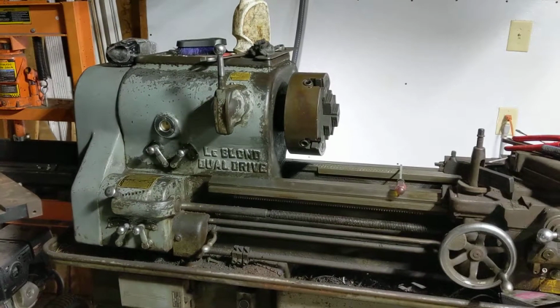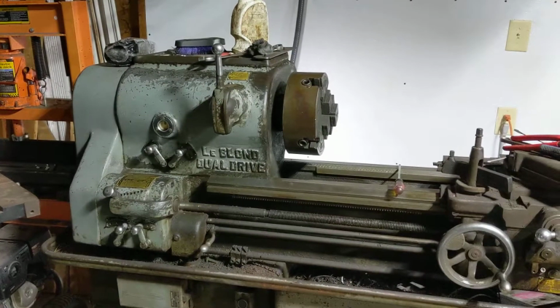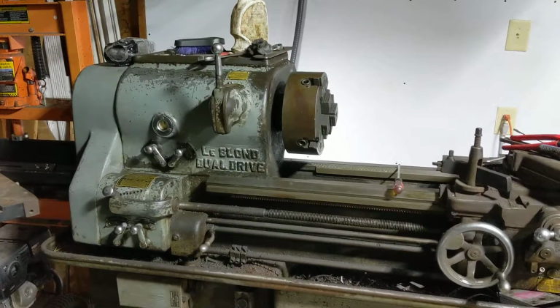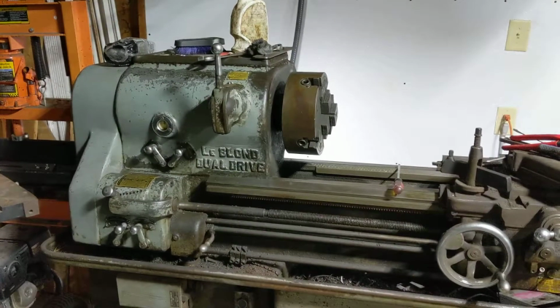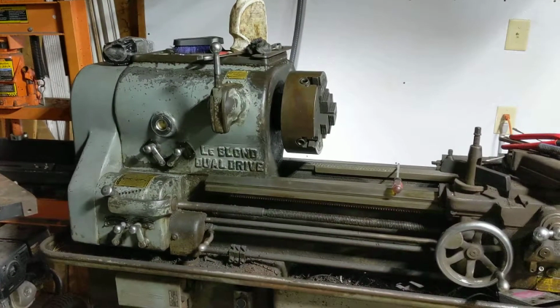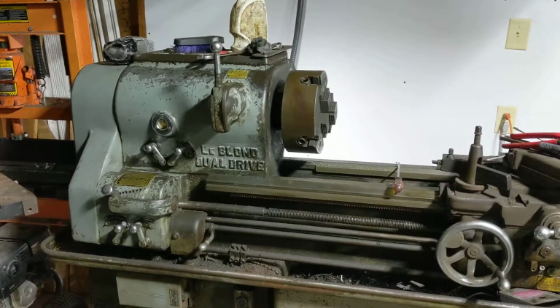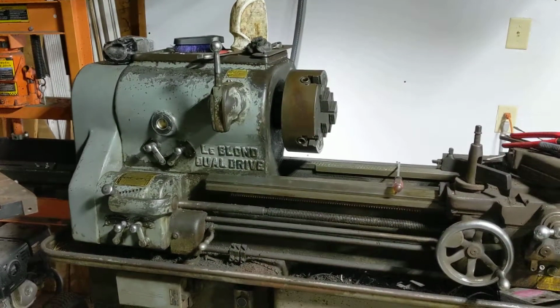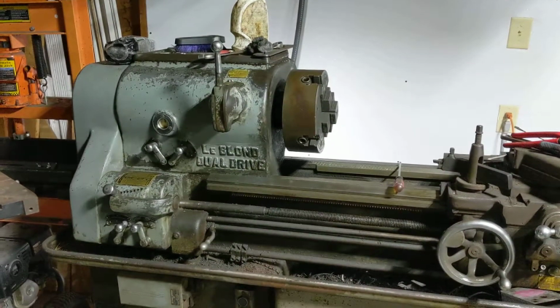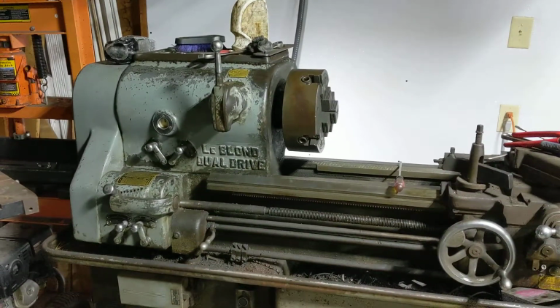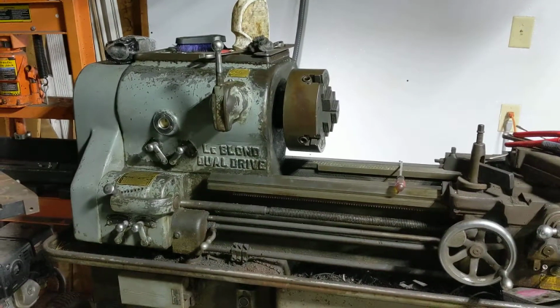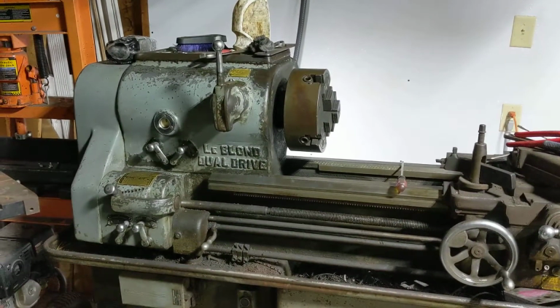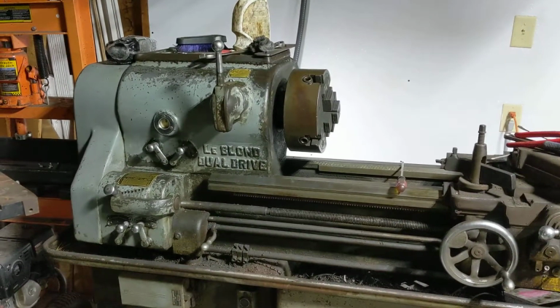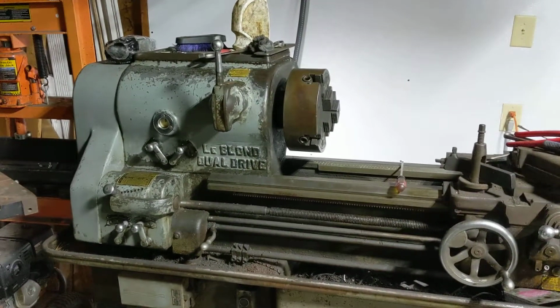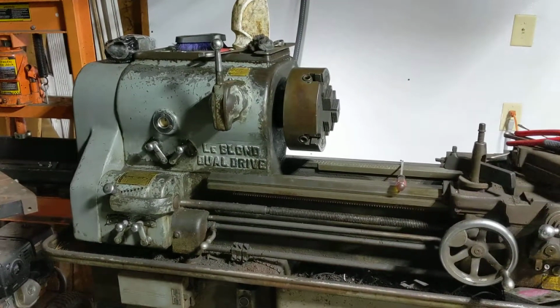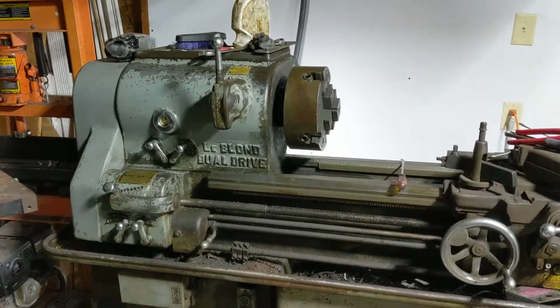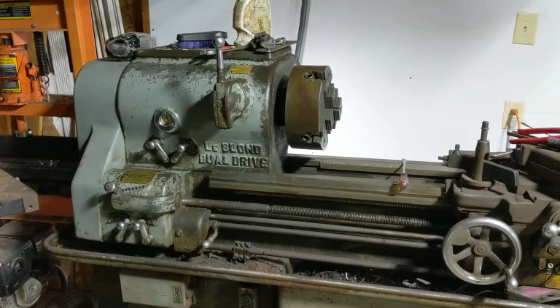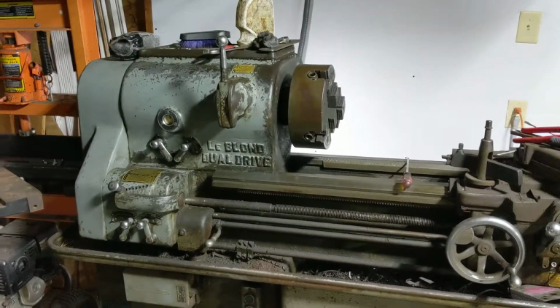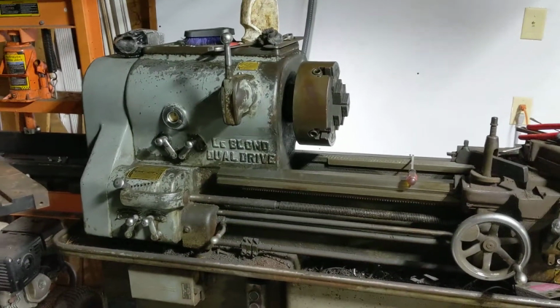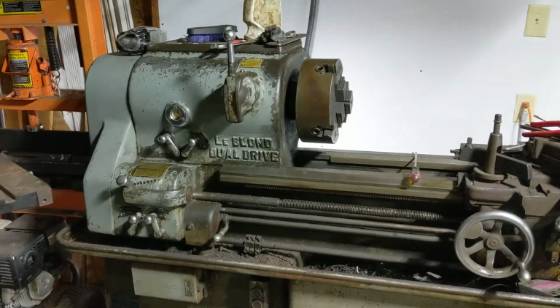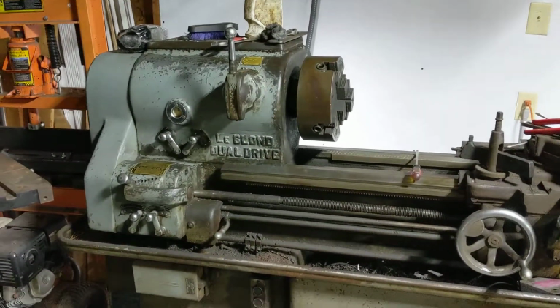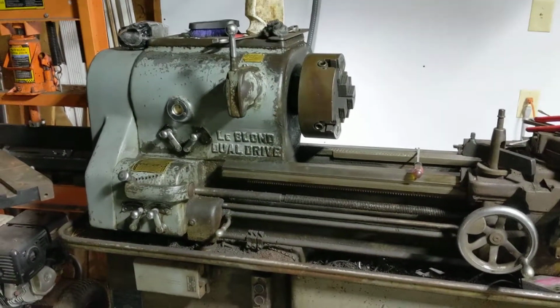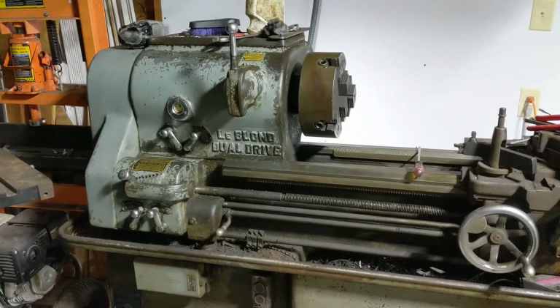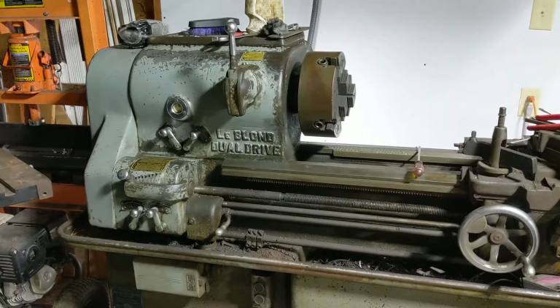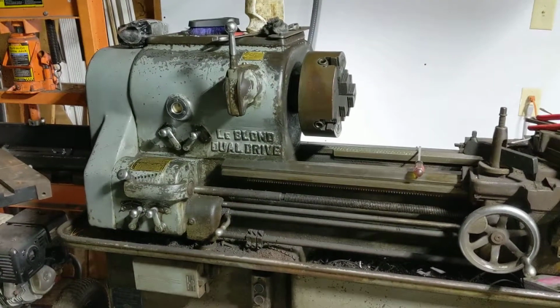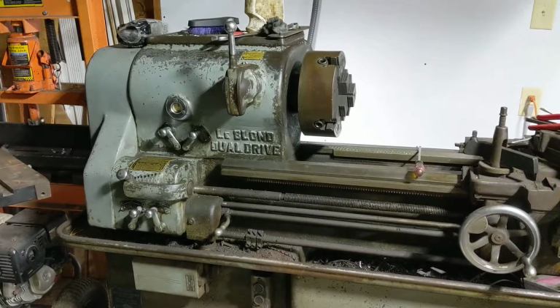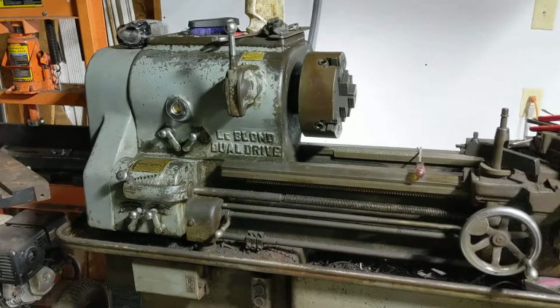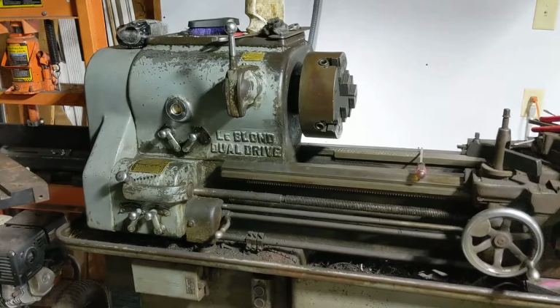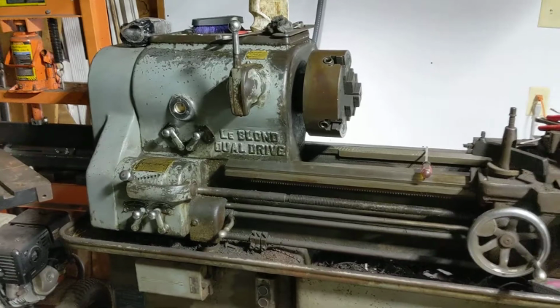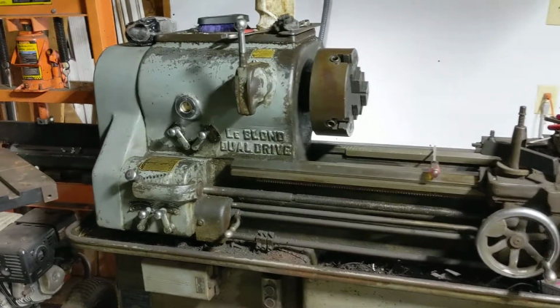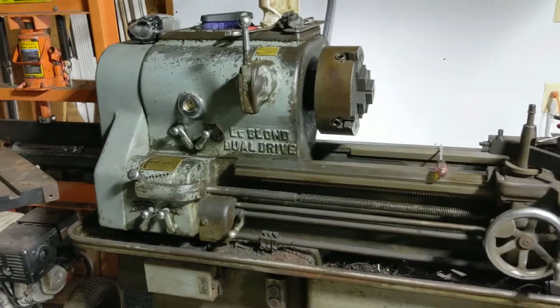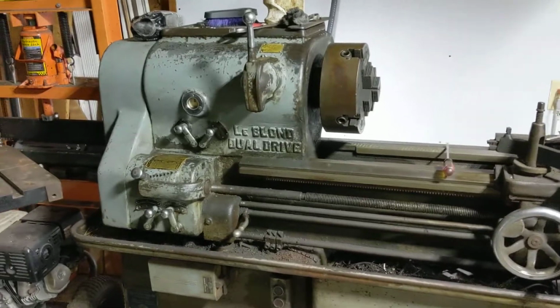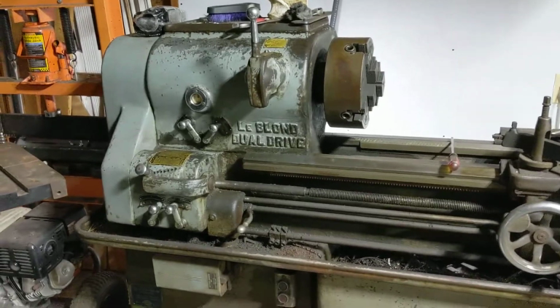This is too cool. I've got to show you all this. 1953 LeBlanc Dual Drive.